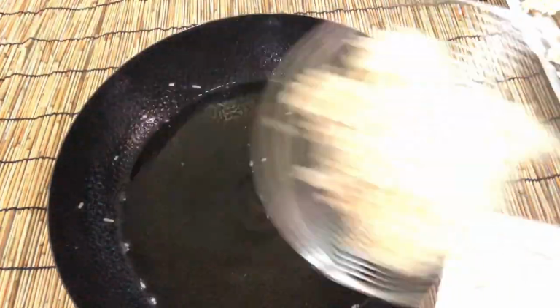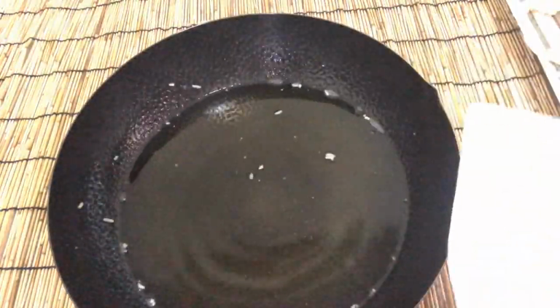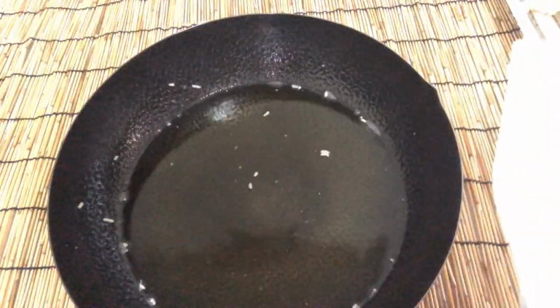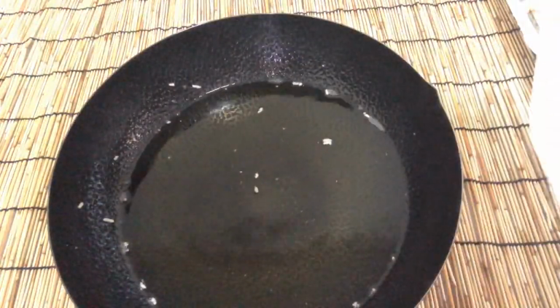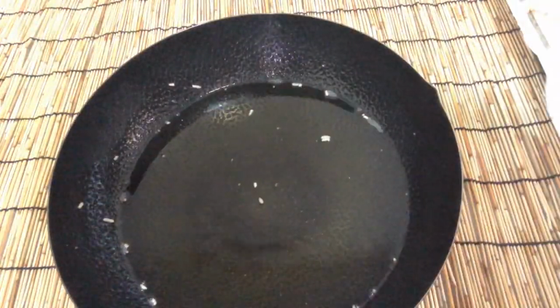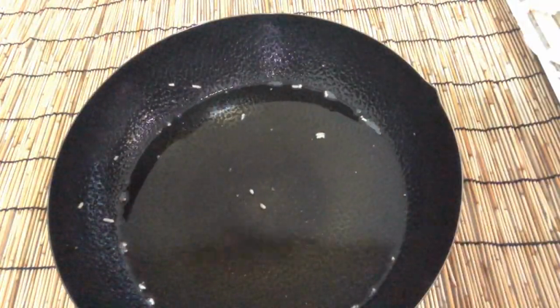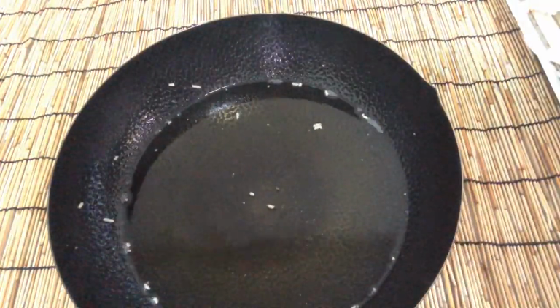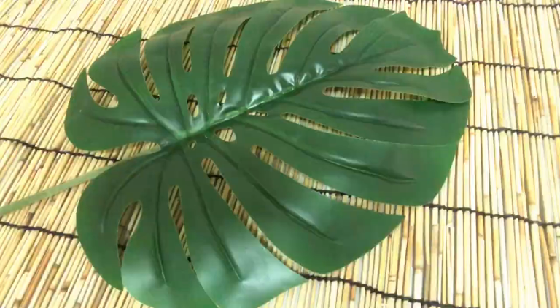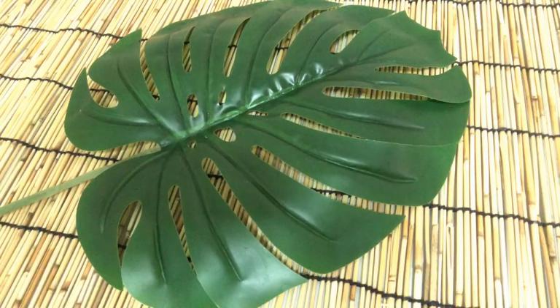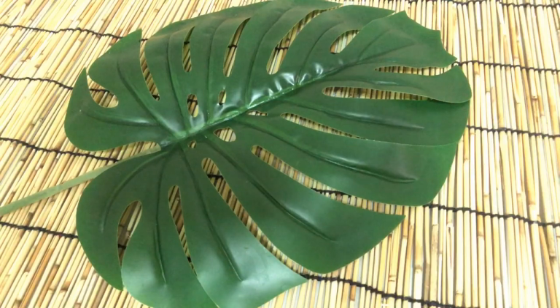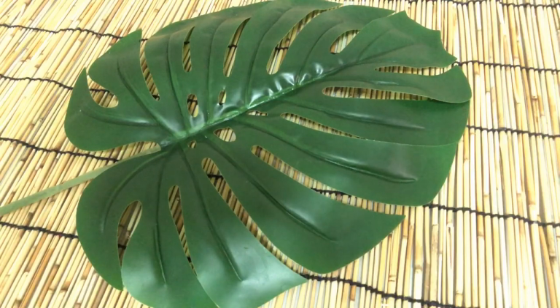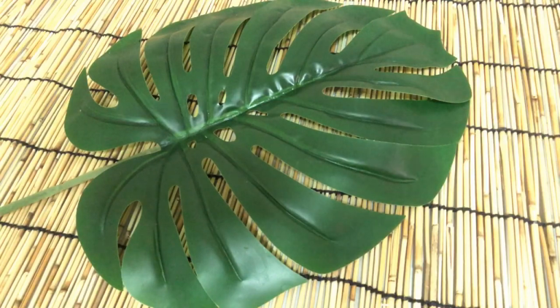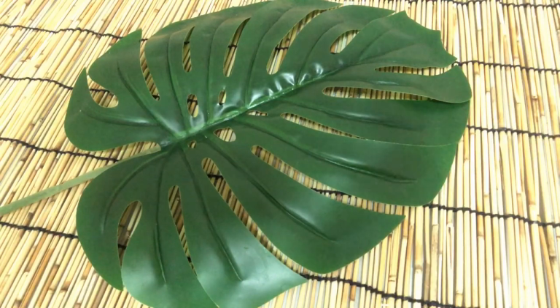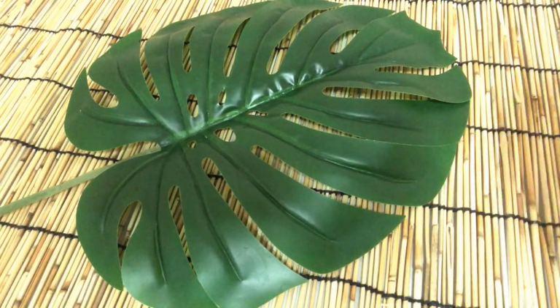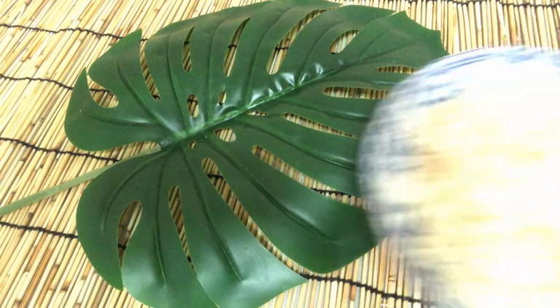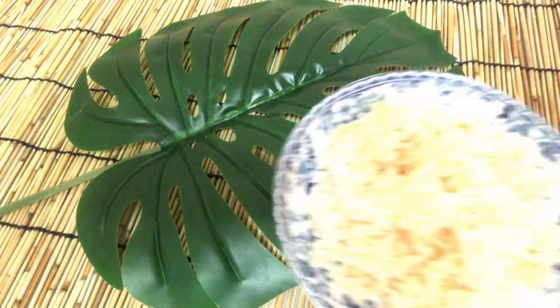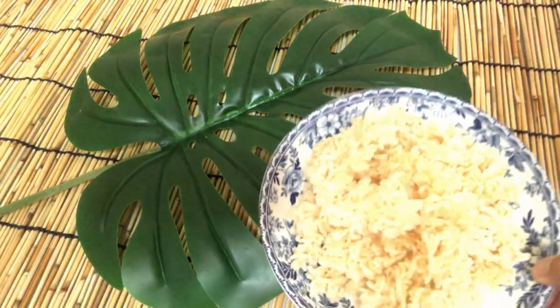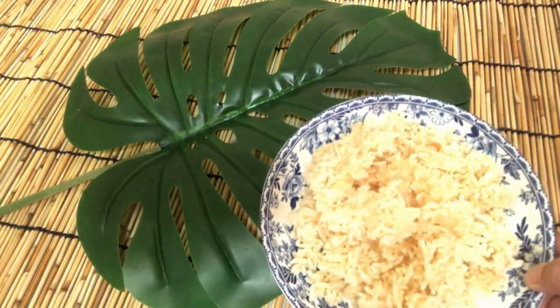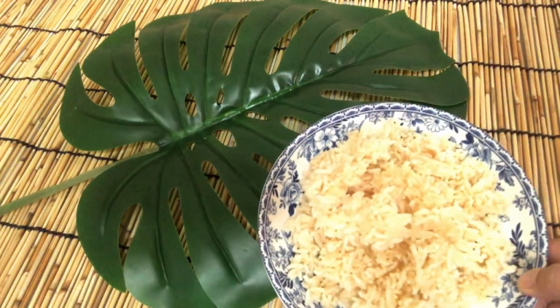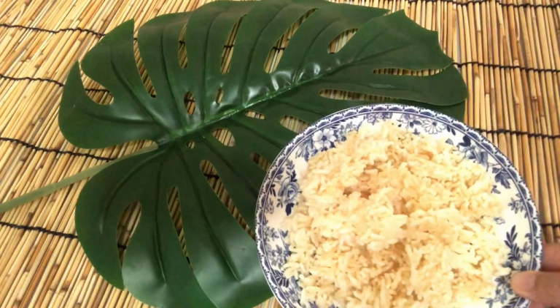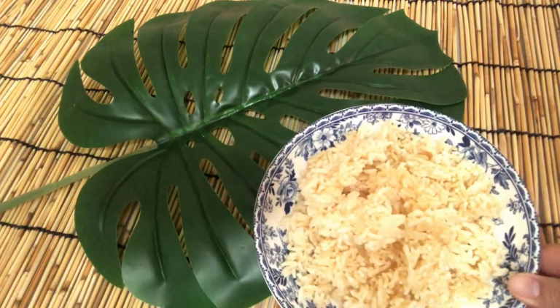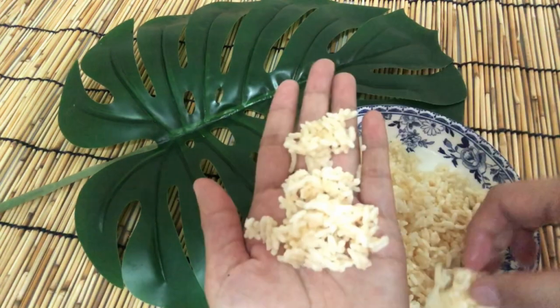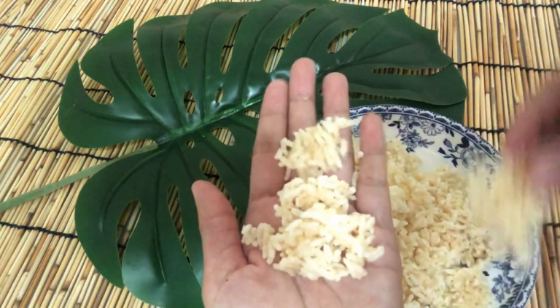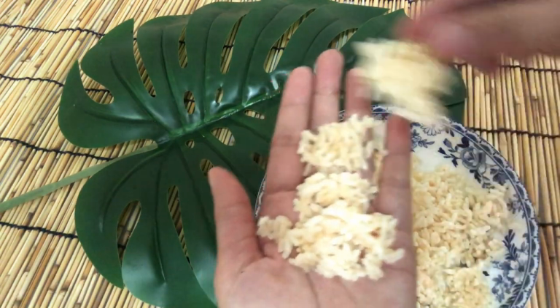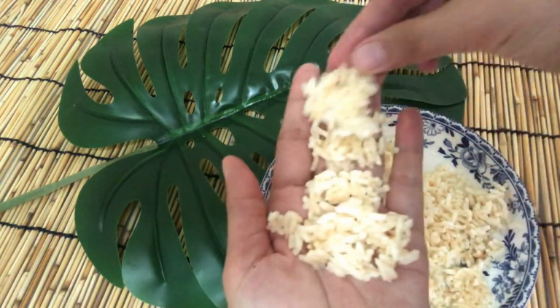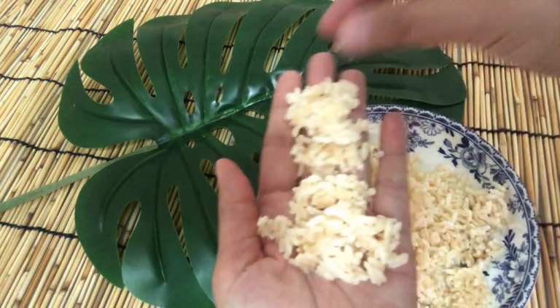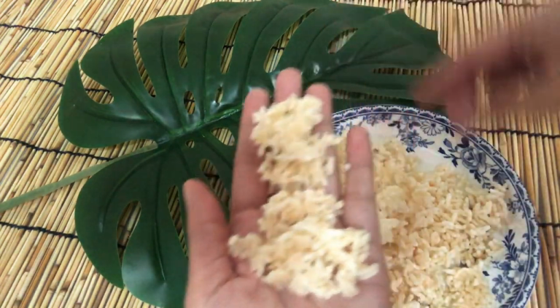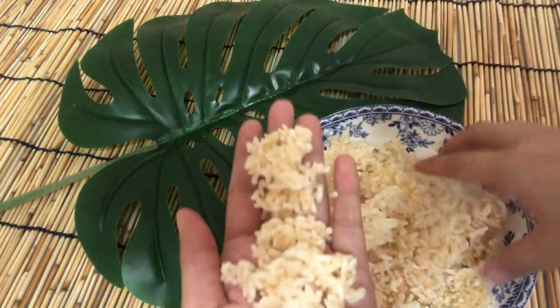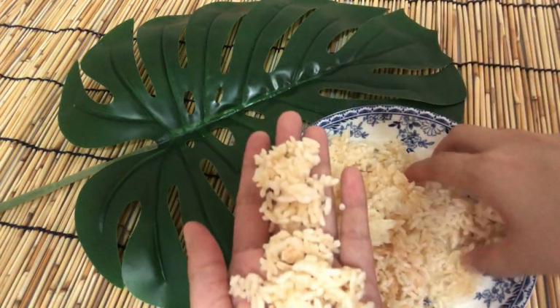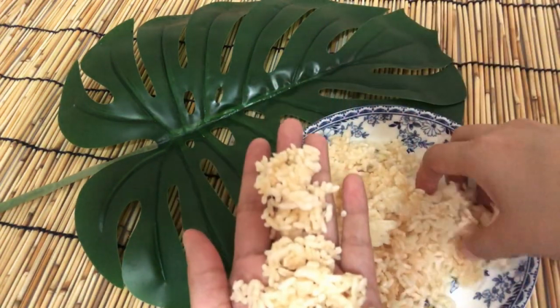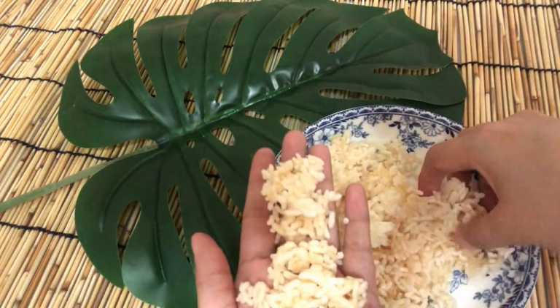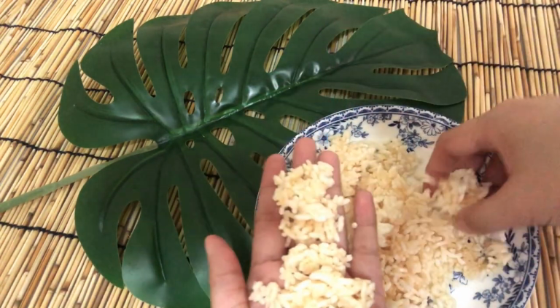And this is homemade rice kraker — great for not wasting unused rice.